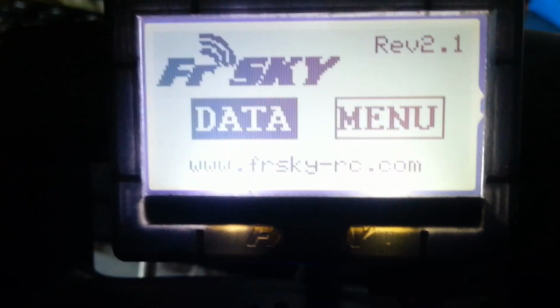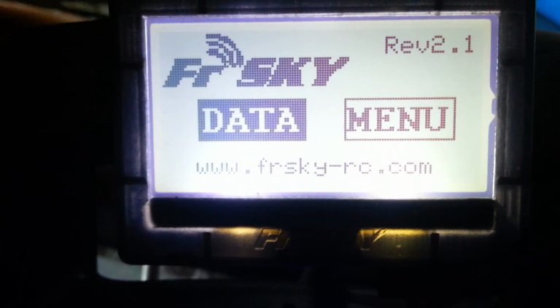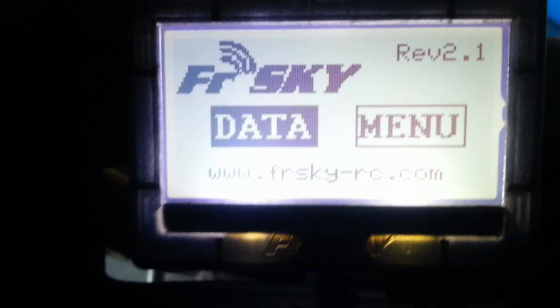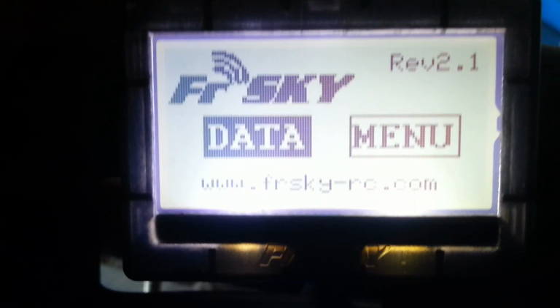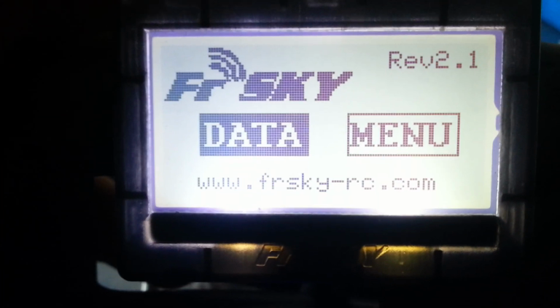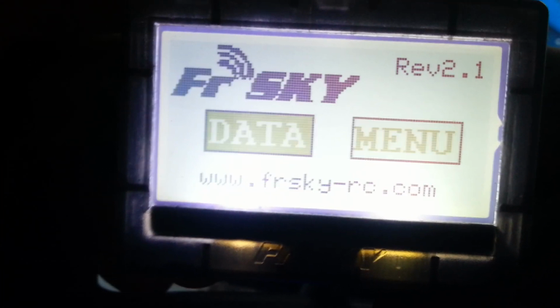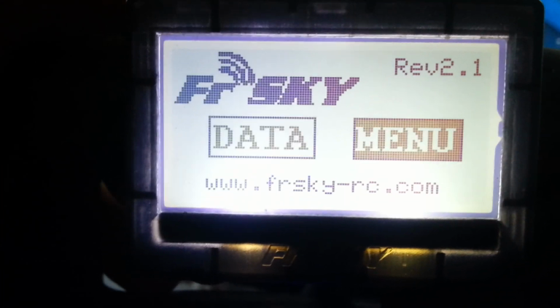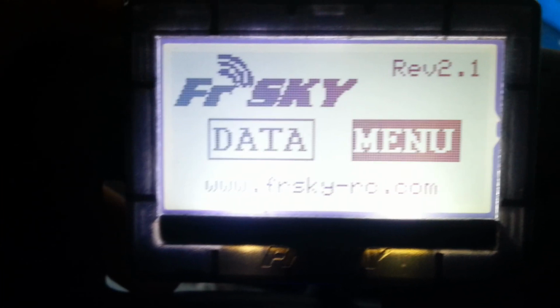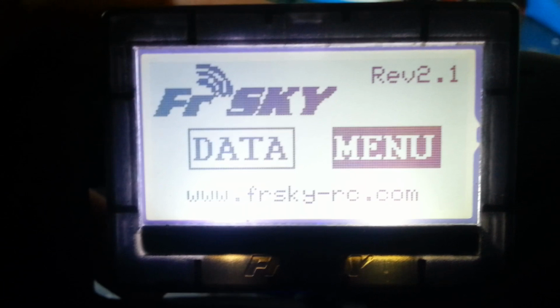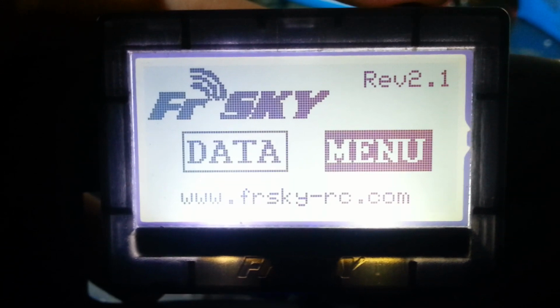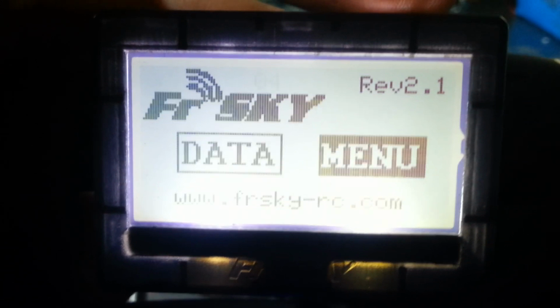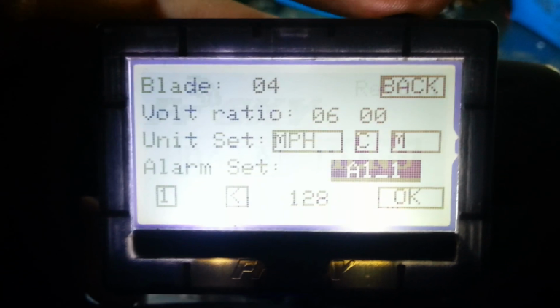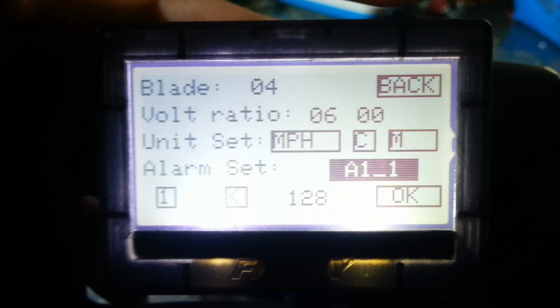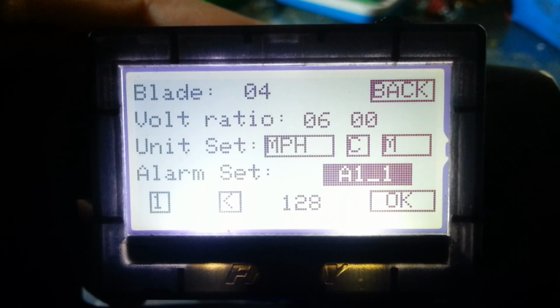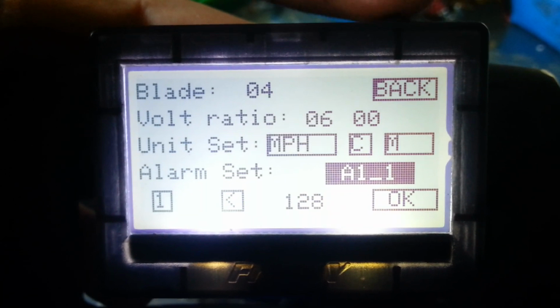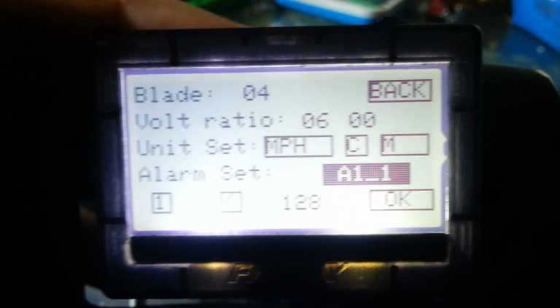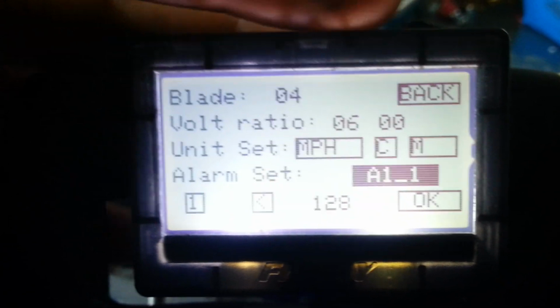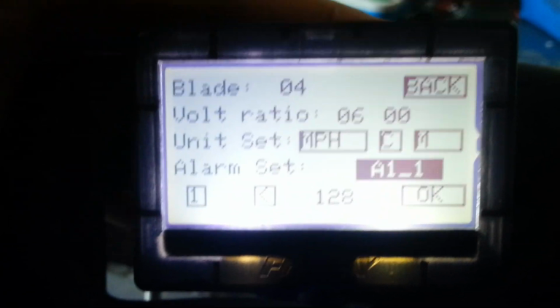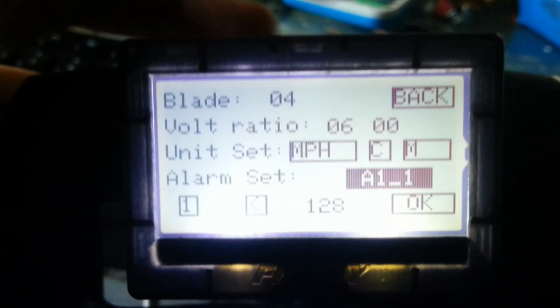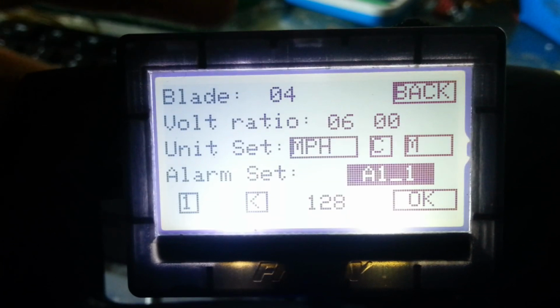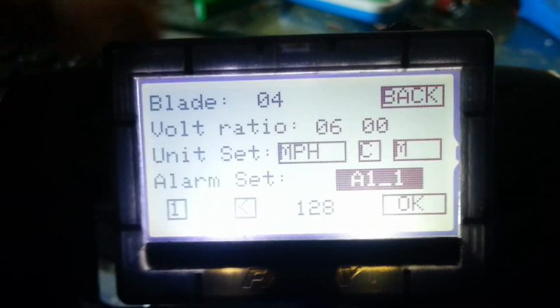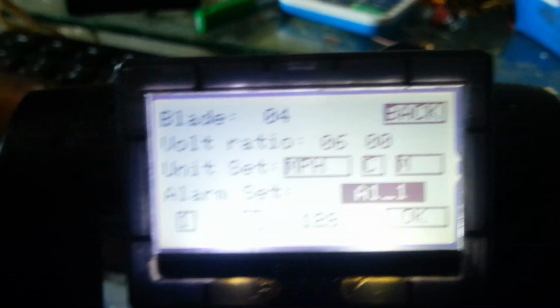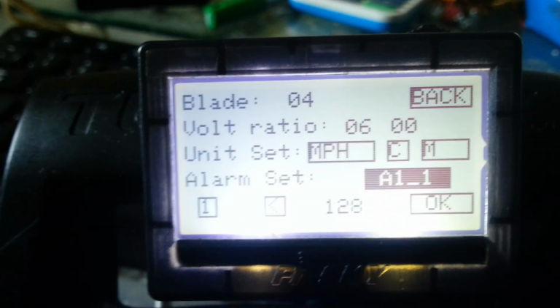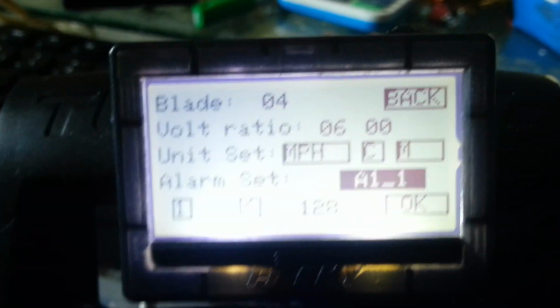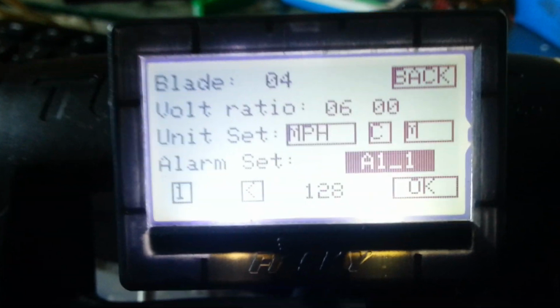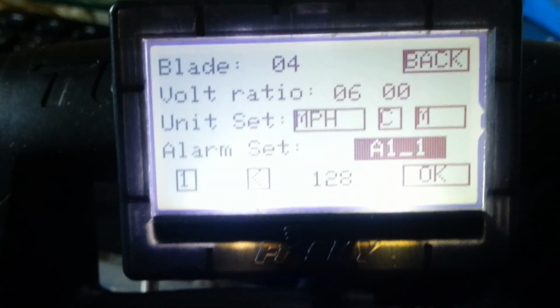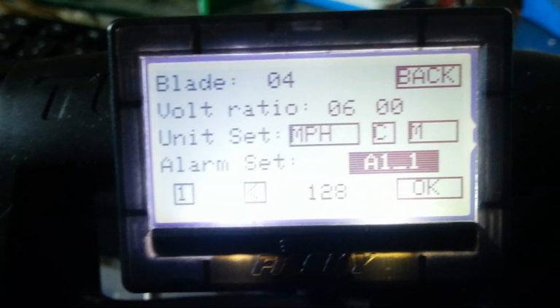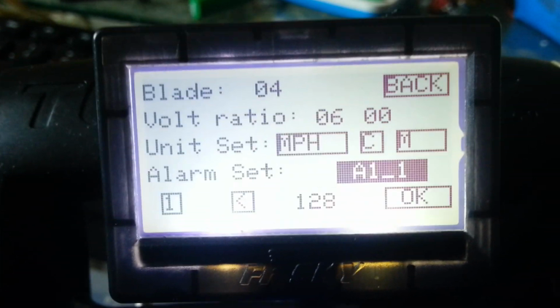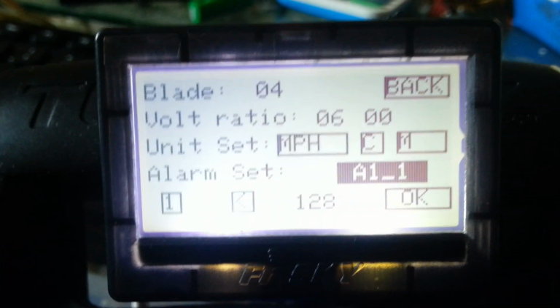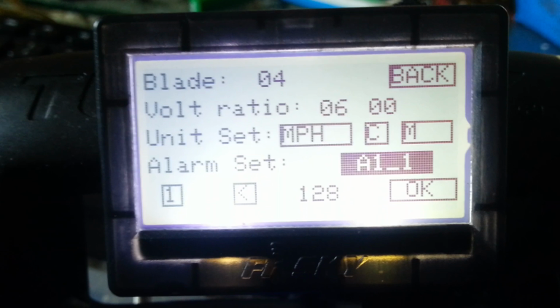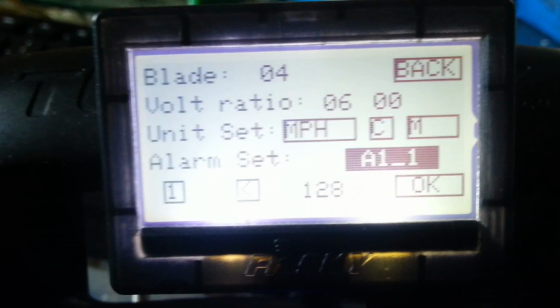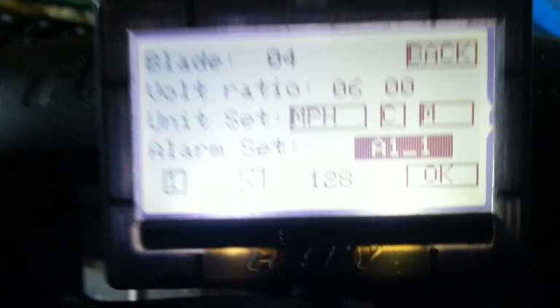The first thing you'll want to do is go into the menu, which you do by sliding to the right and then pressing down. This brings you to all the settings.